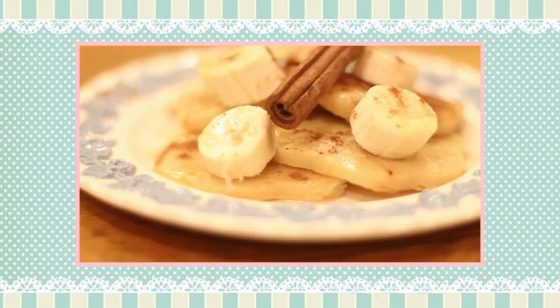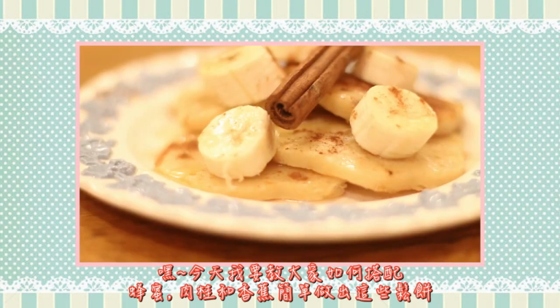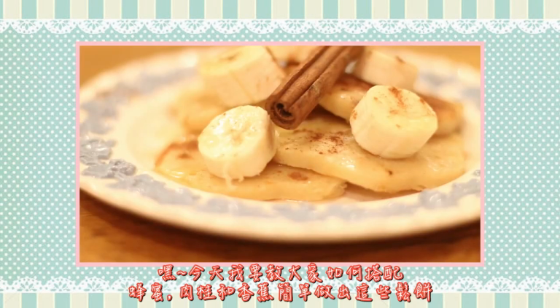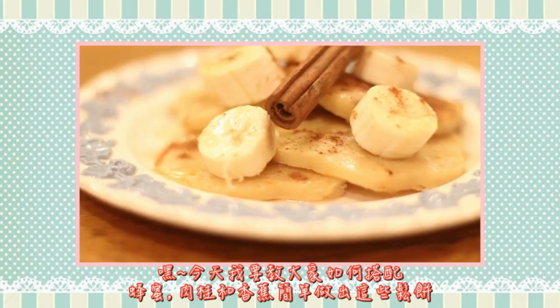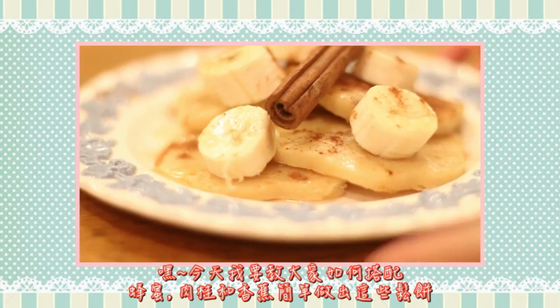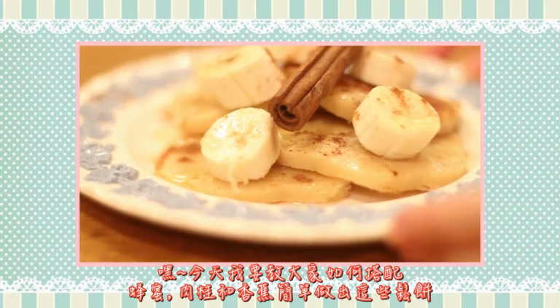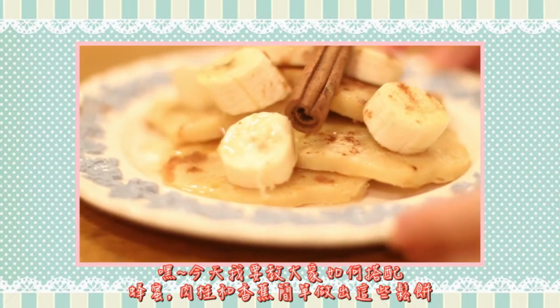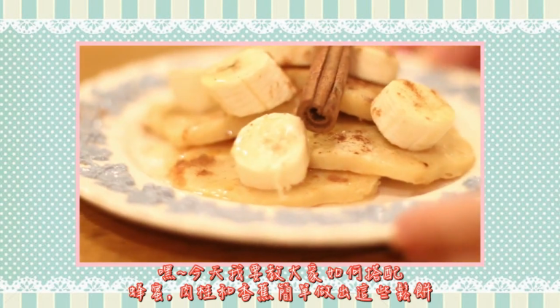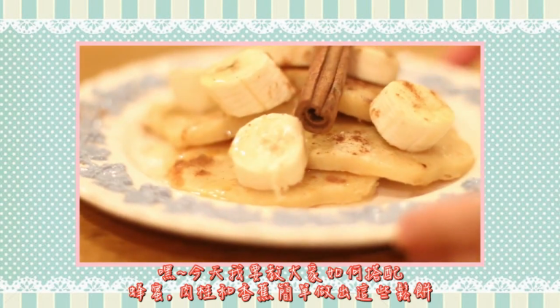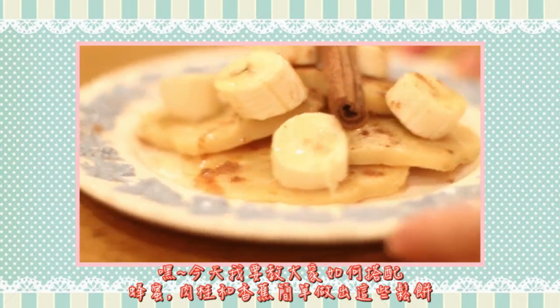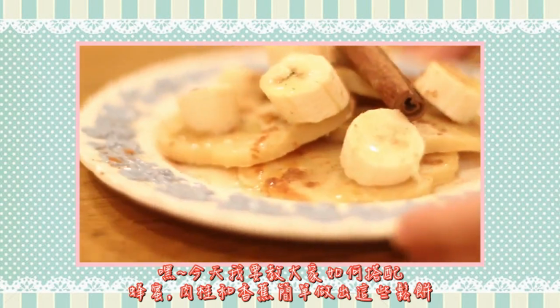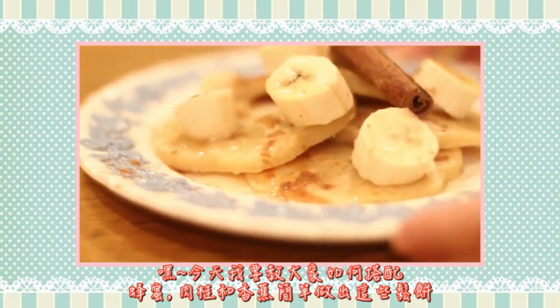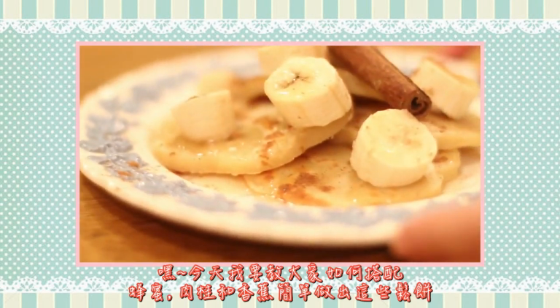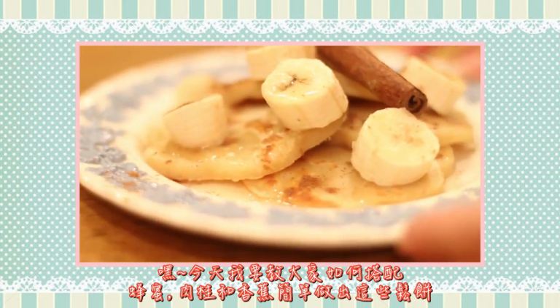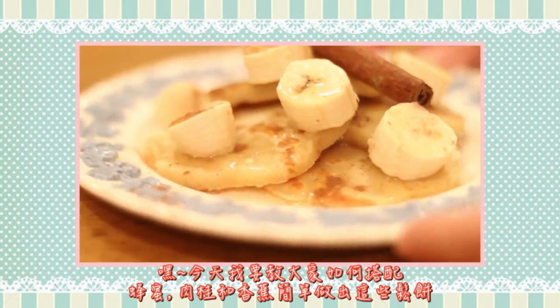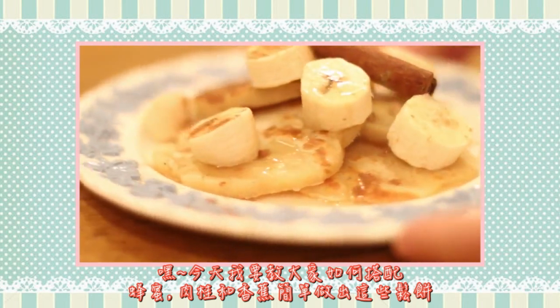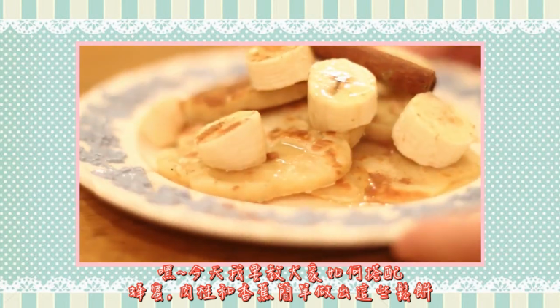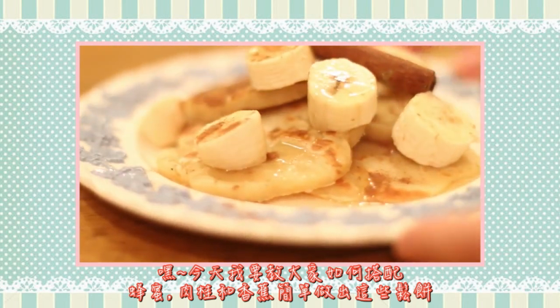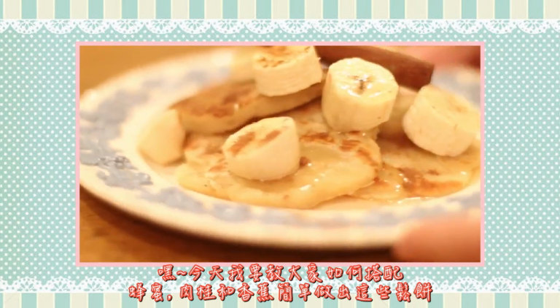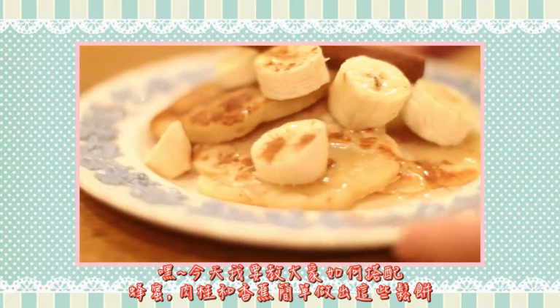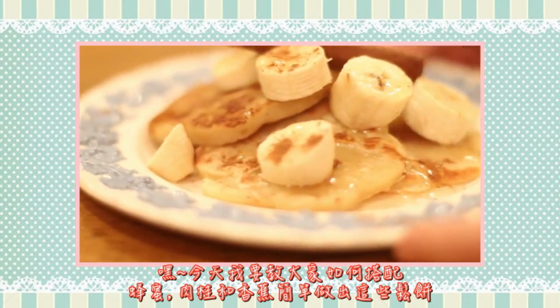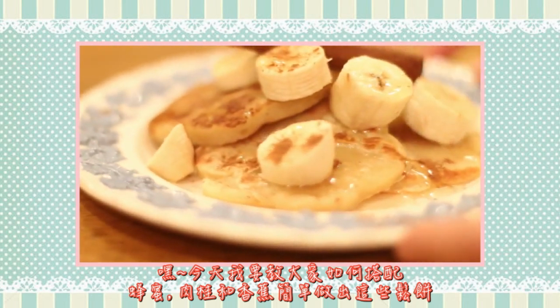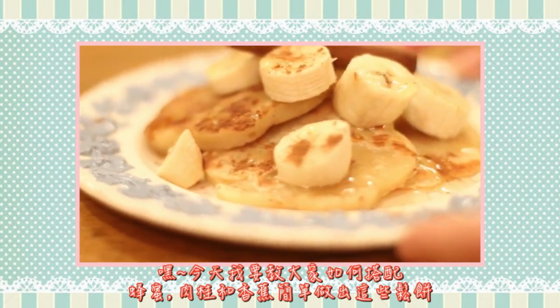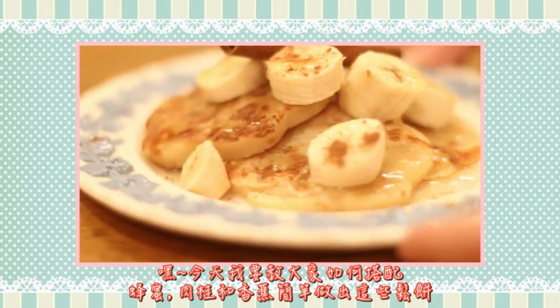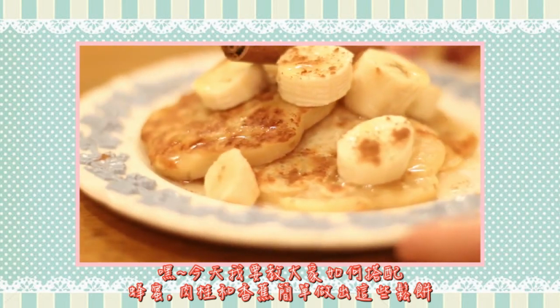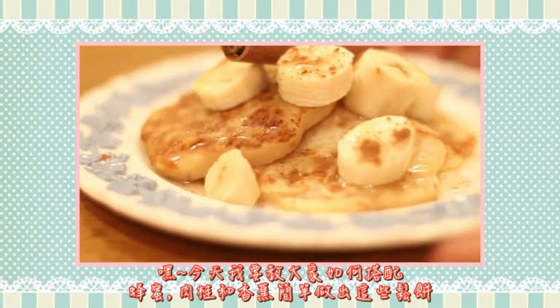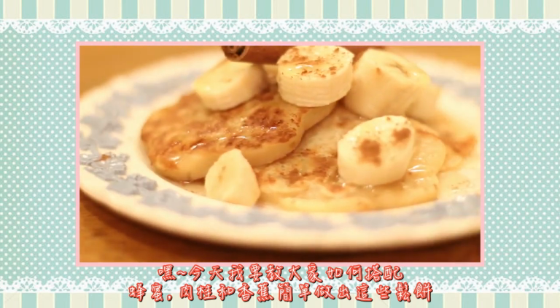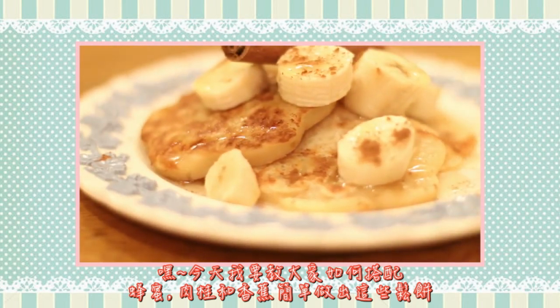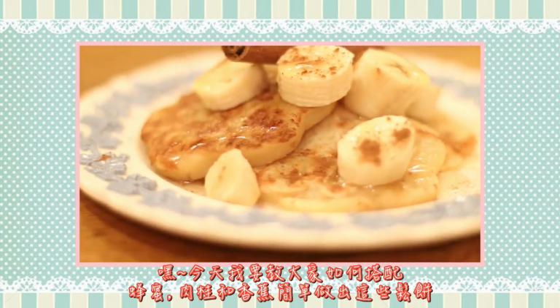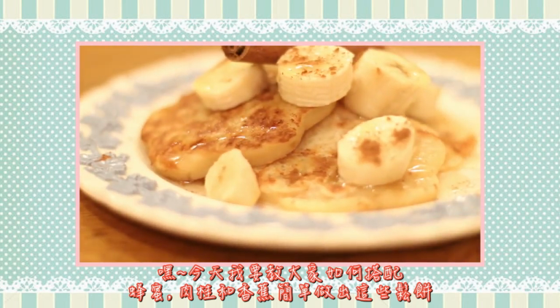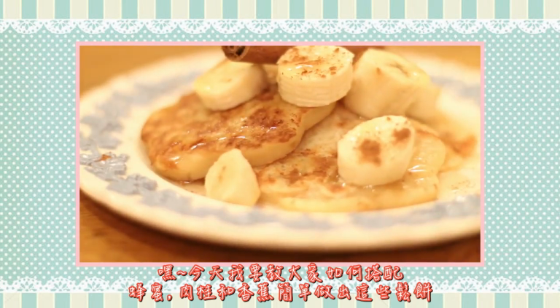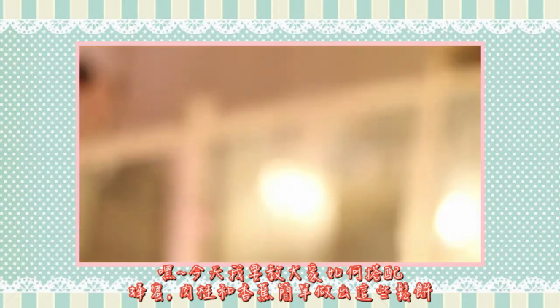Hey! Today I will show you how you can easily make some pancakes paired with honey, cinnamon, and bananas.